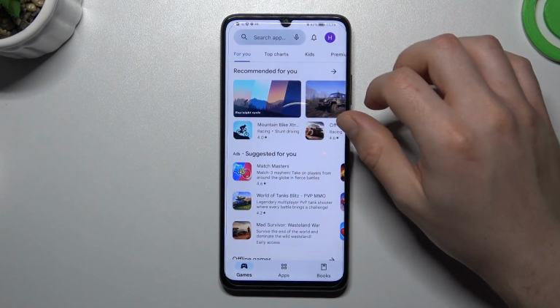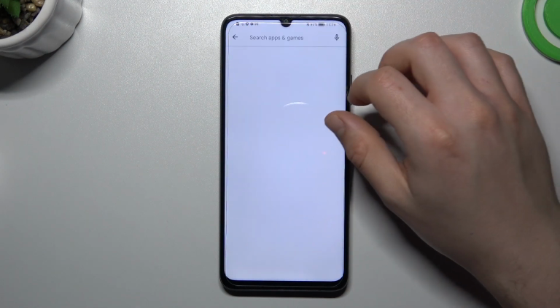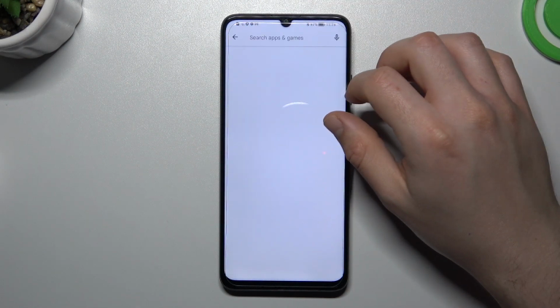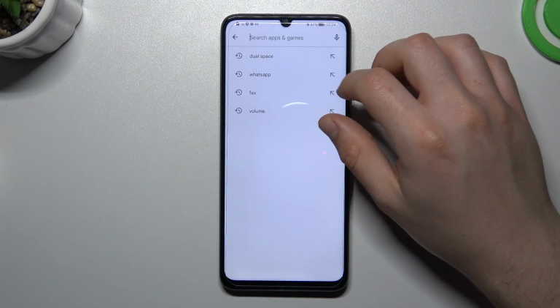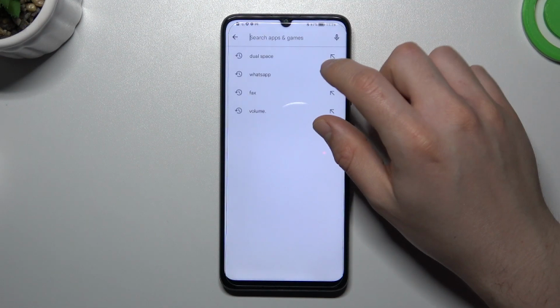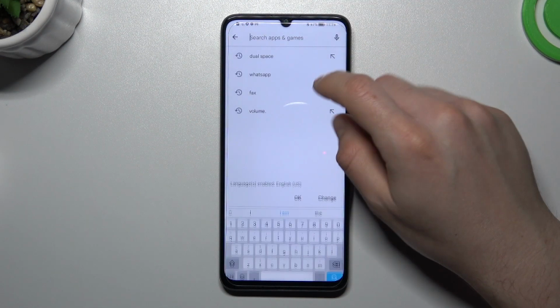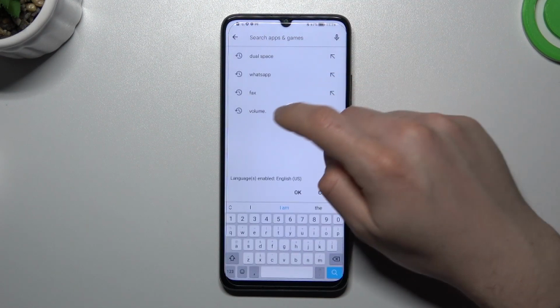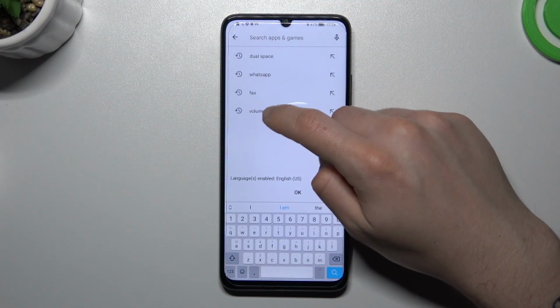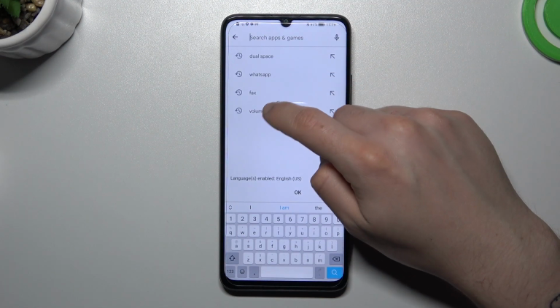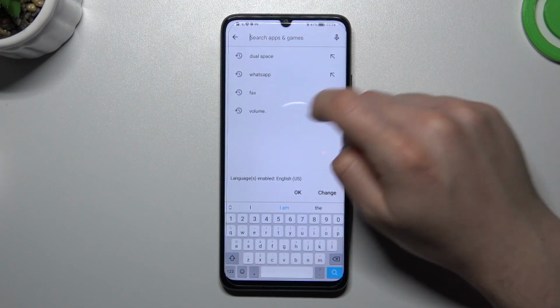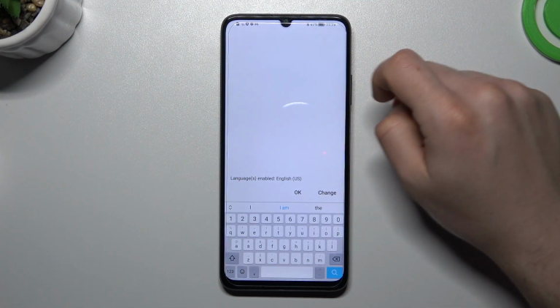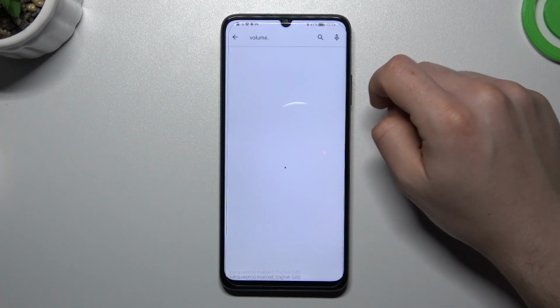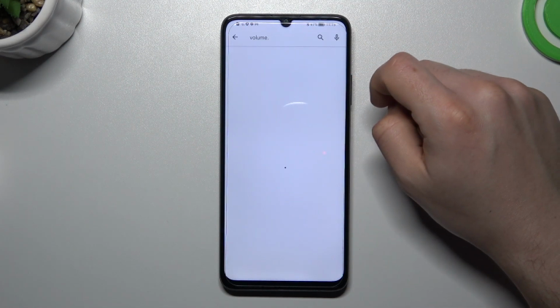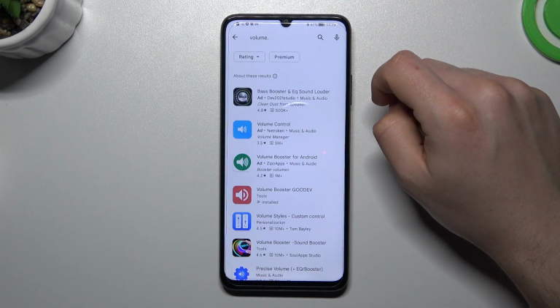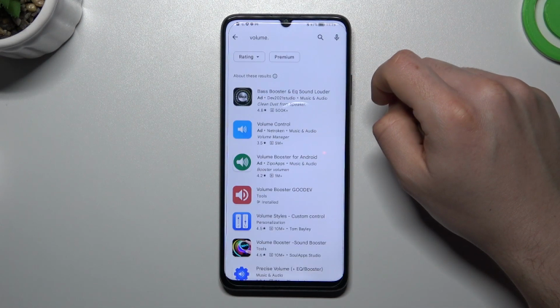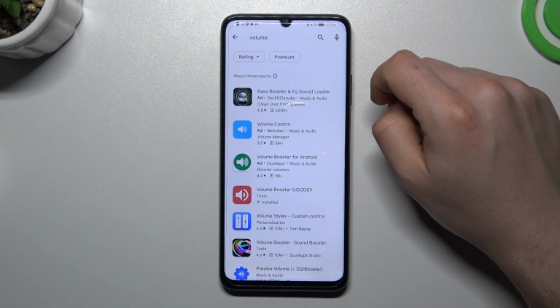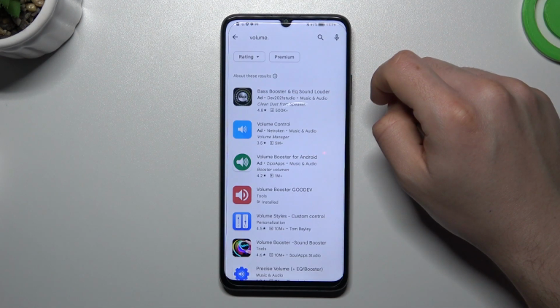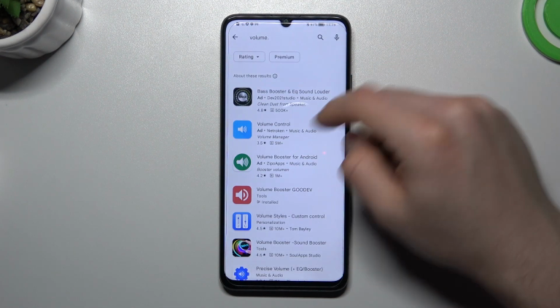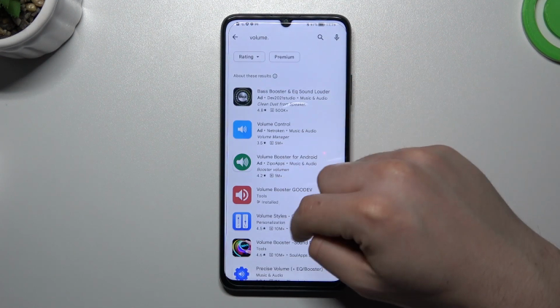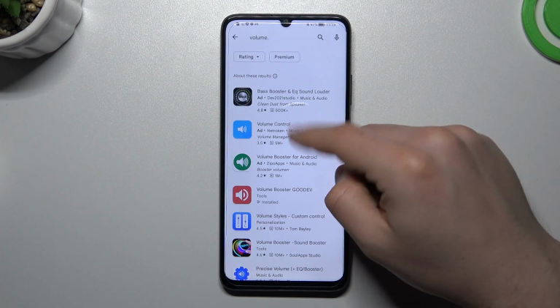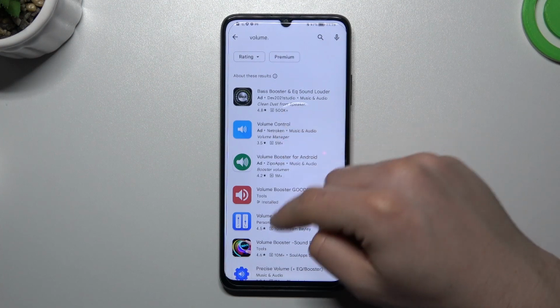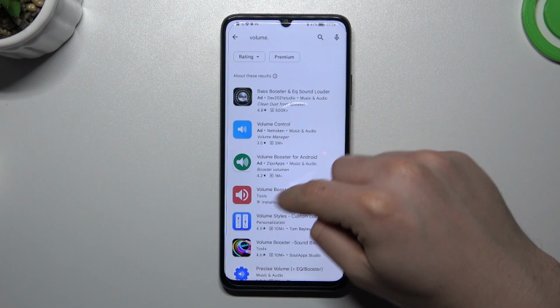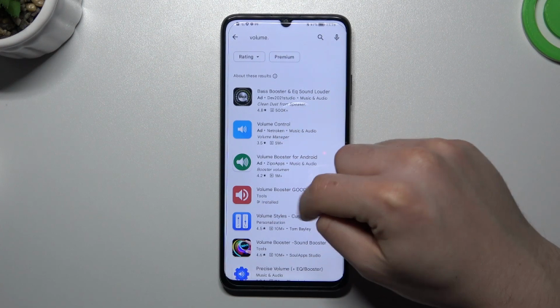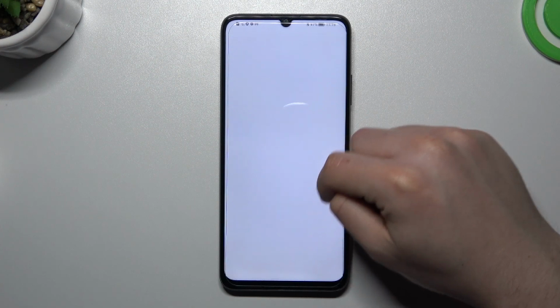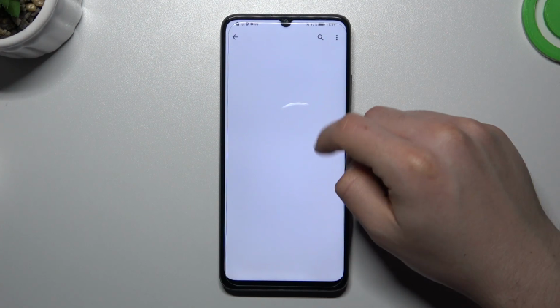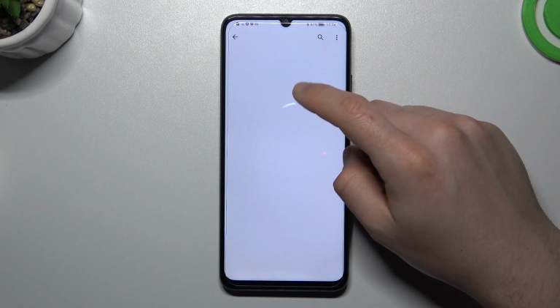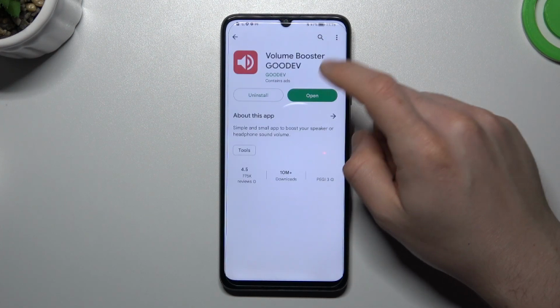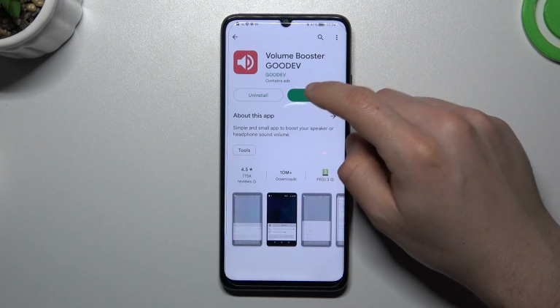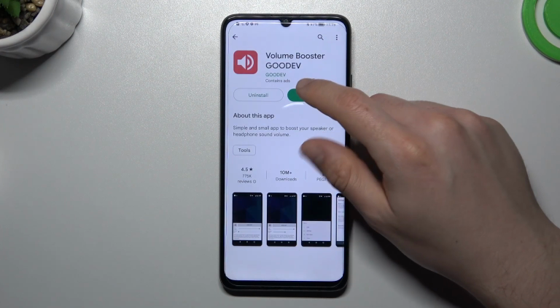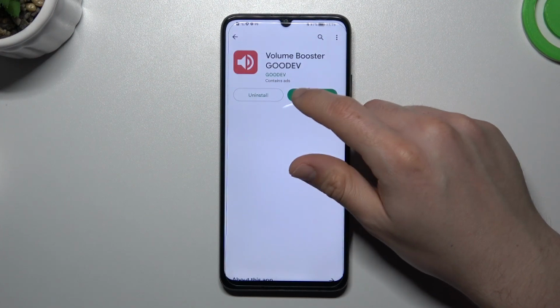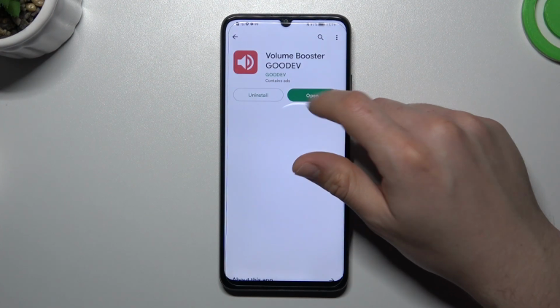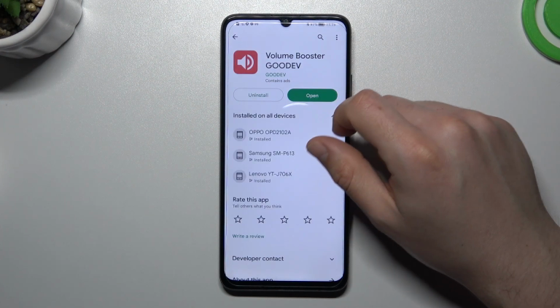Then go to the search bar and look for 'volume up'. Choose one of them — I'm always using the Good If.